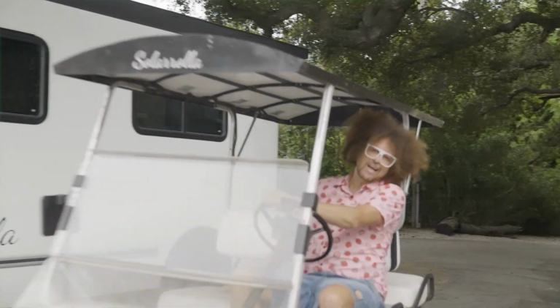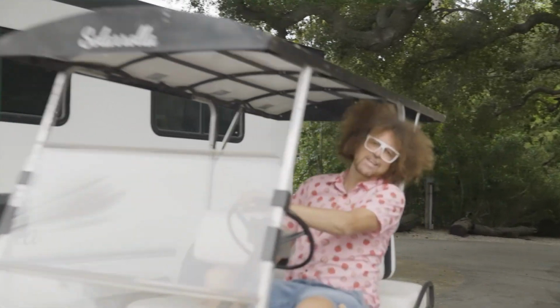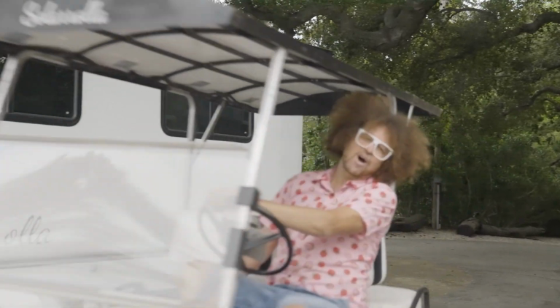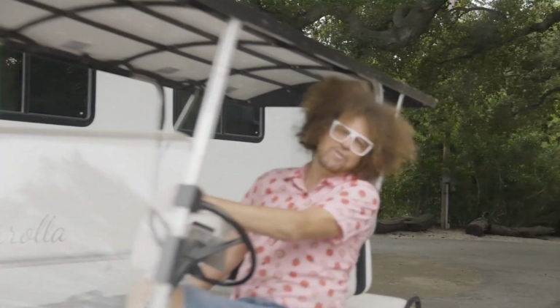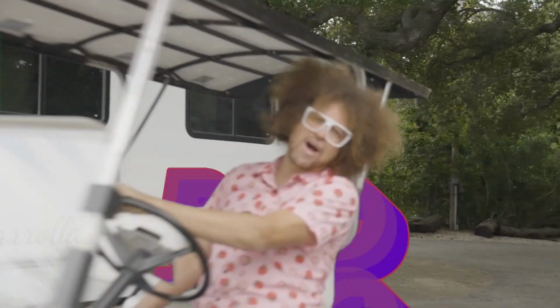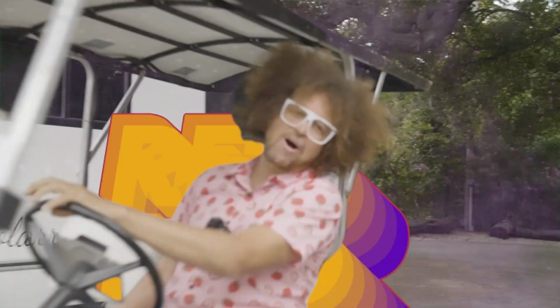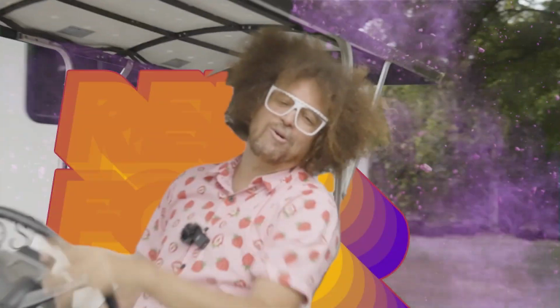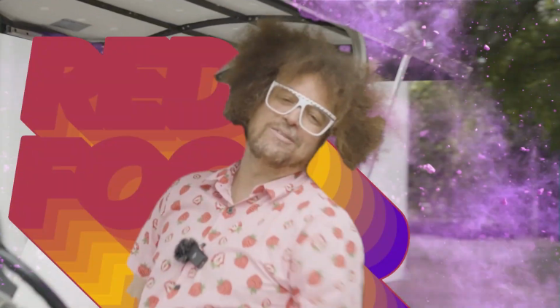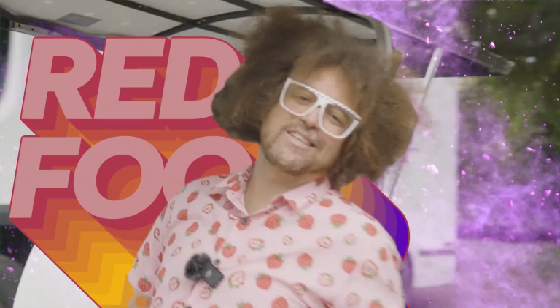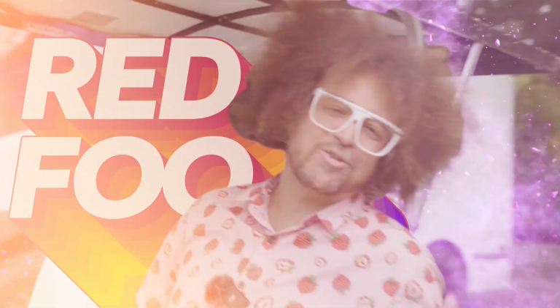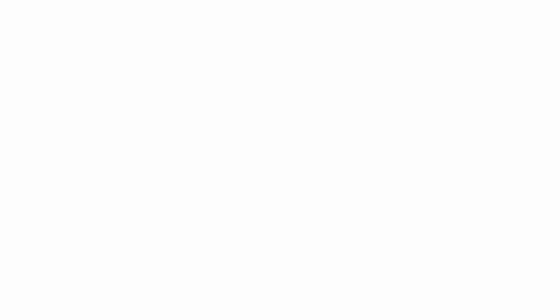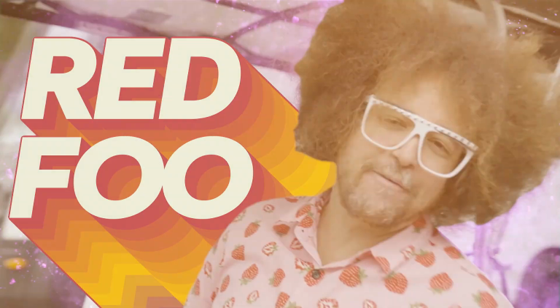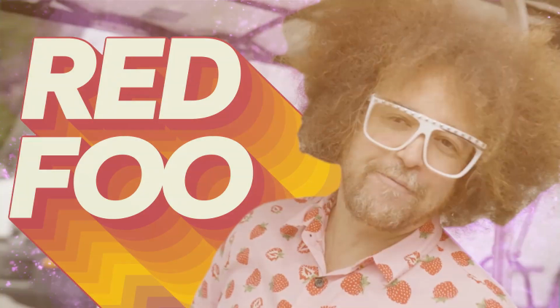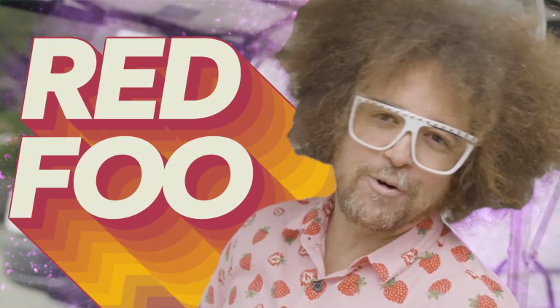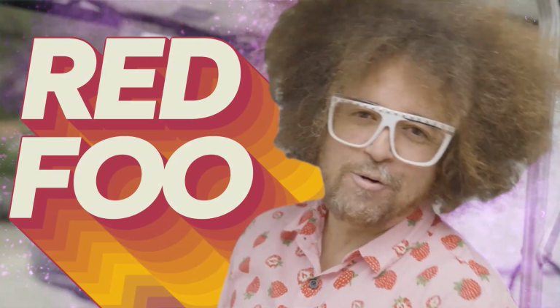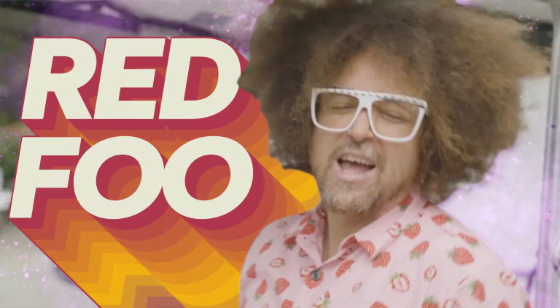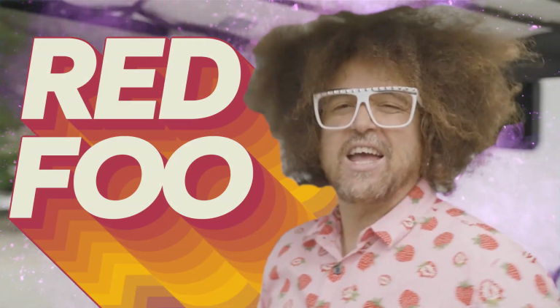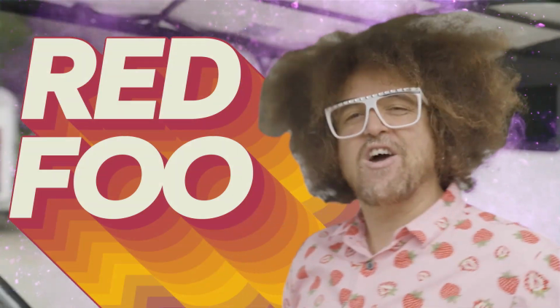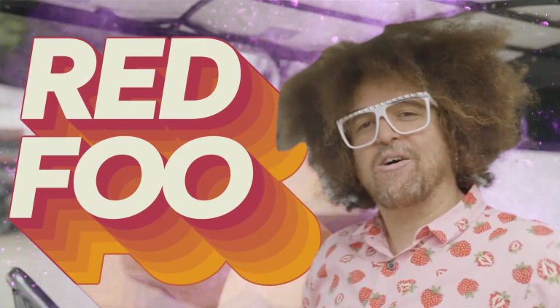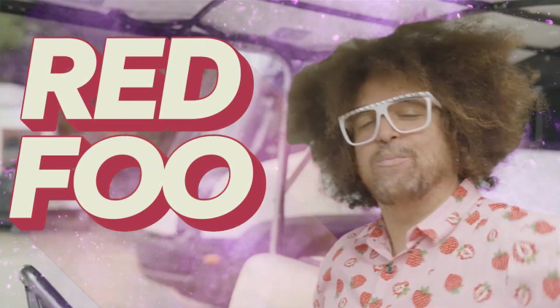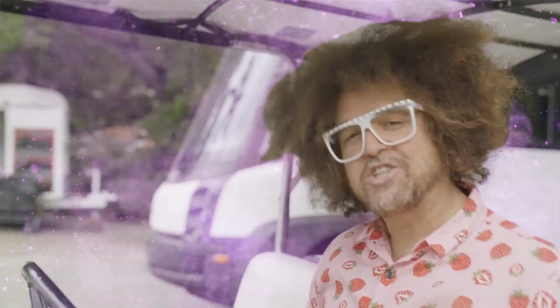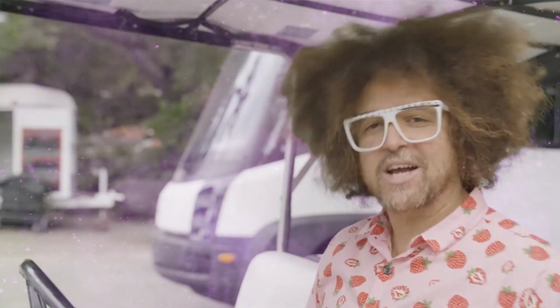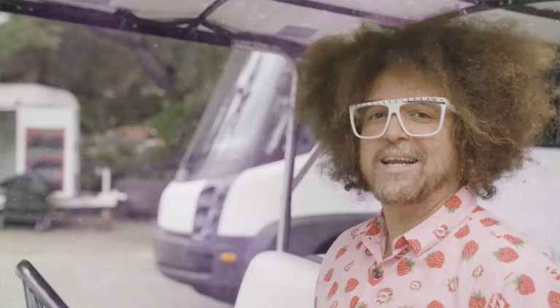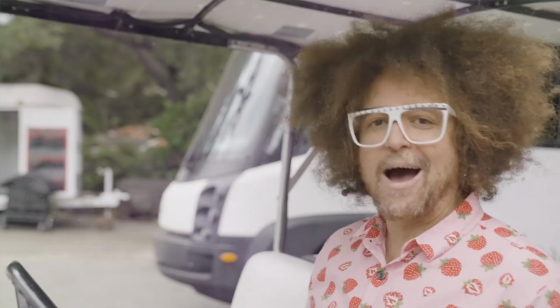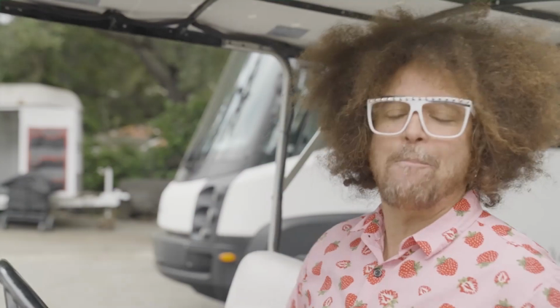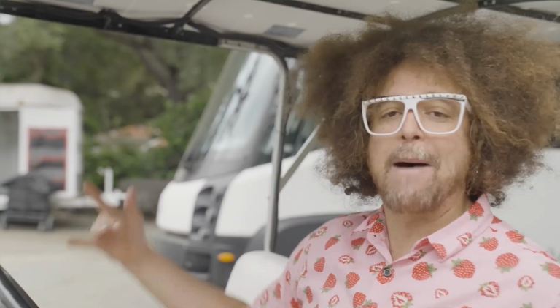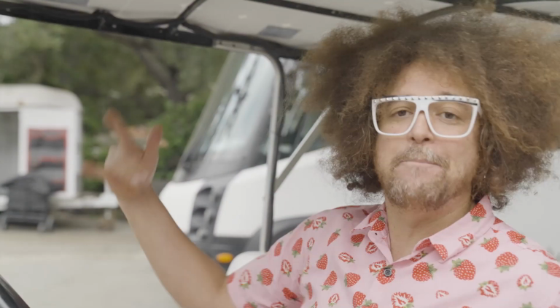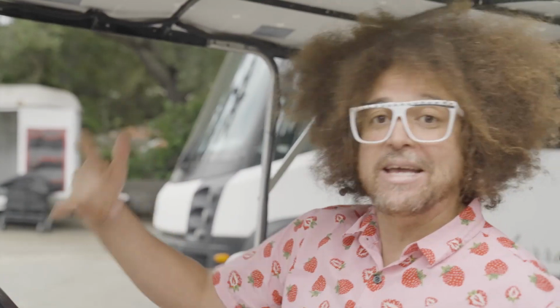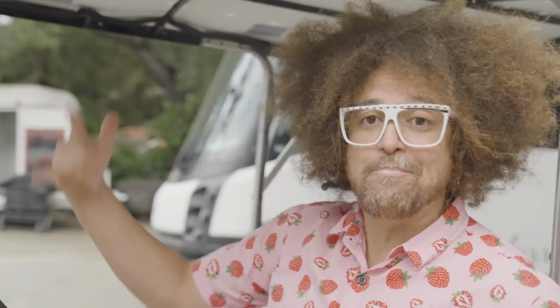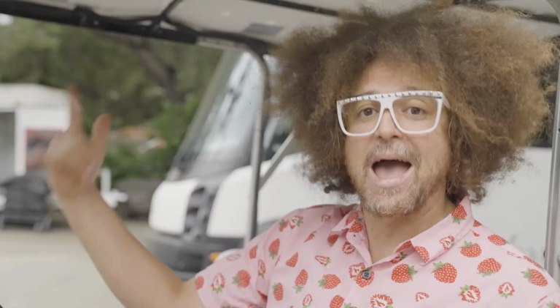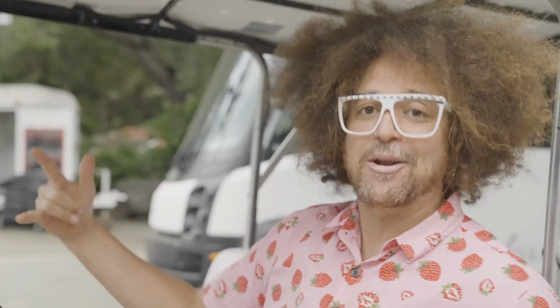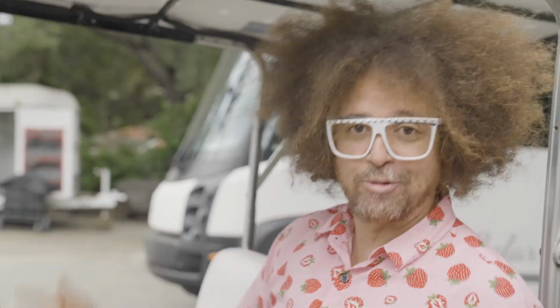Yo yo, this is Red Foo, and y'all gonna be checking out my big battery.